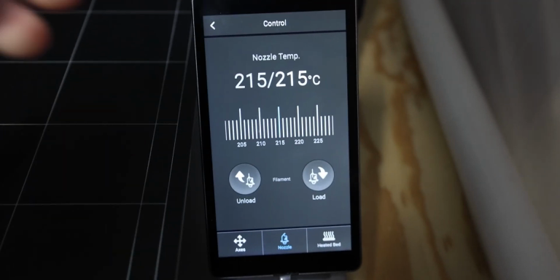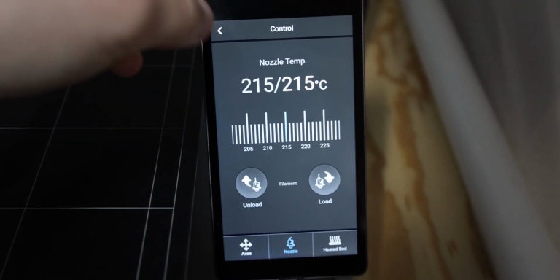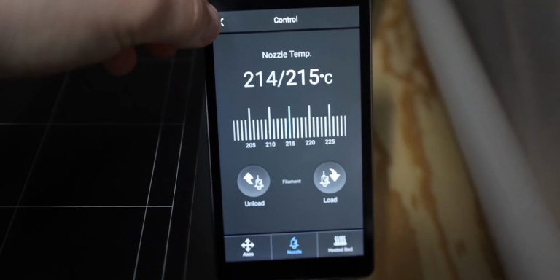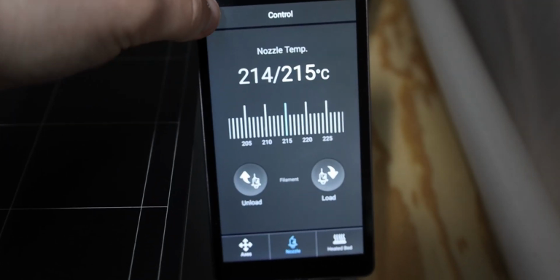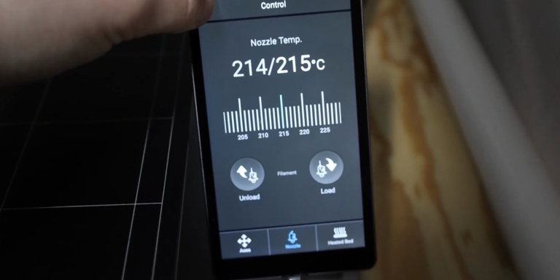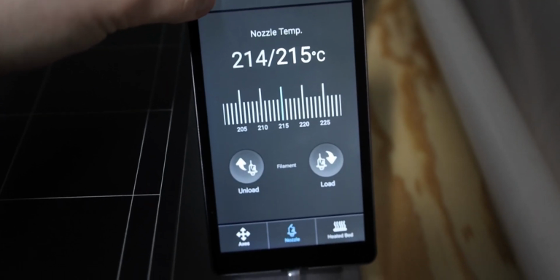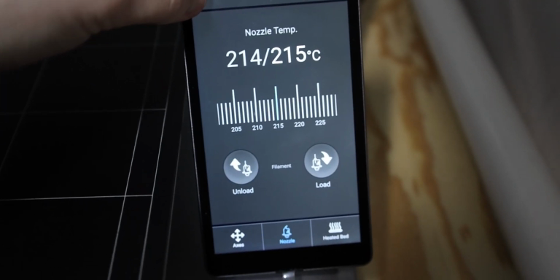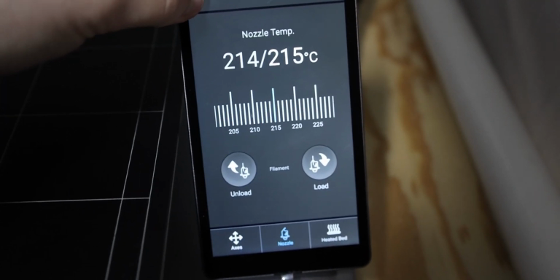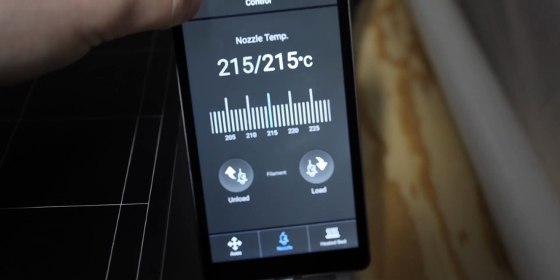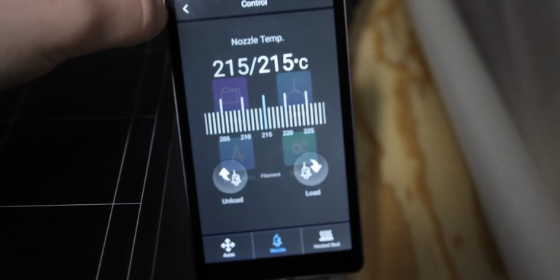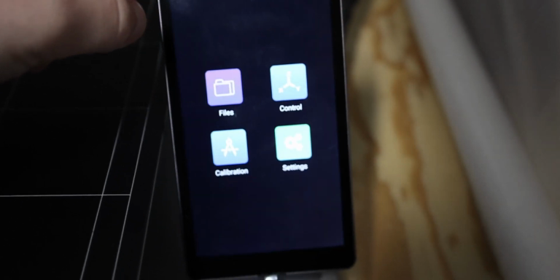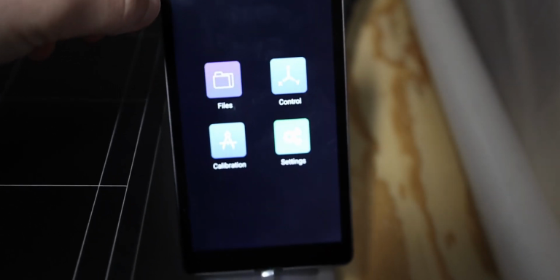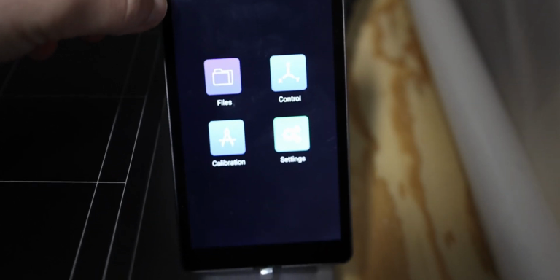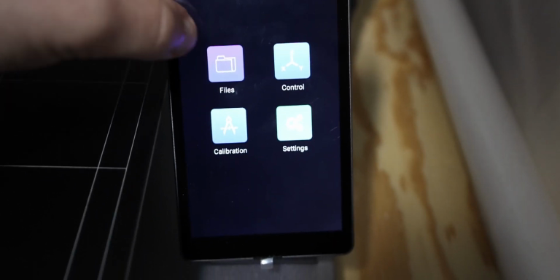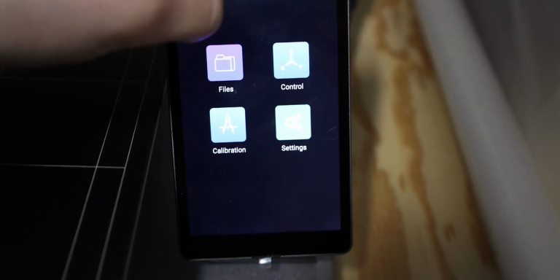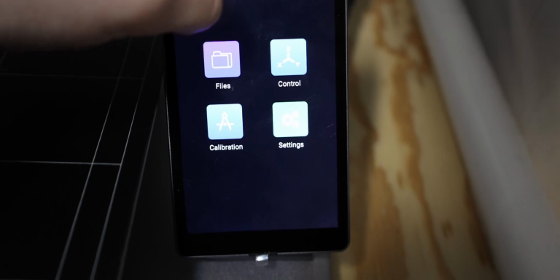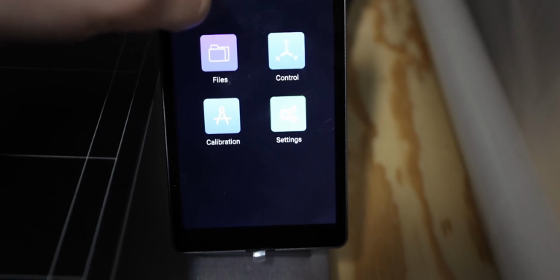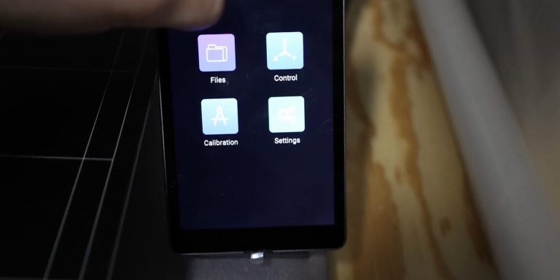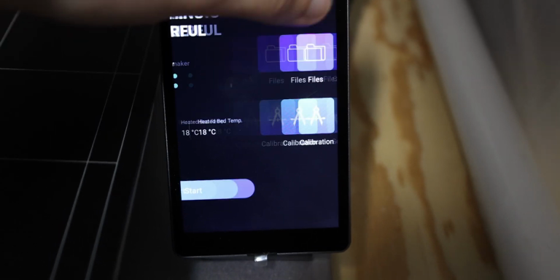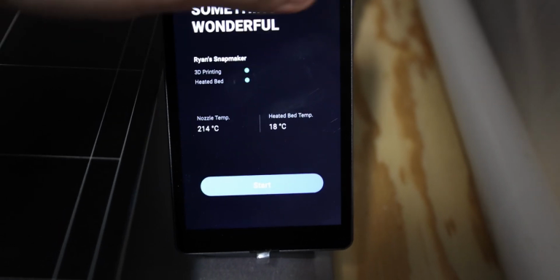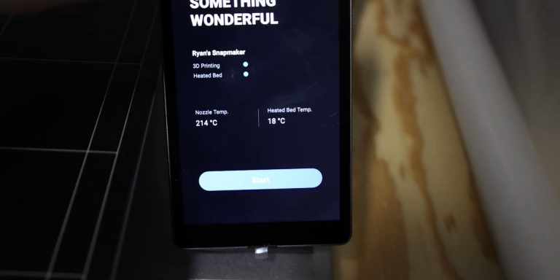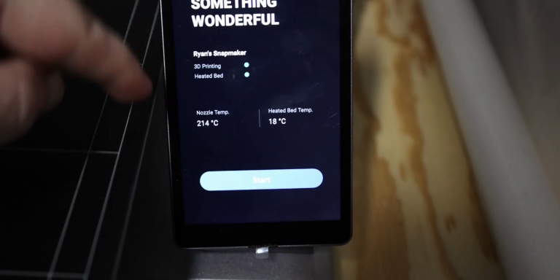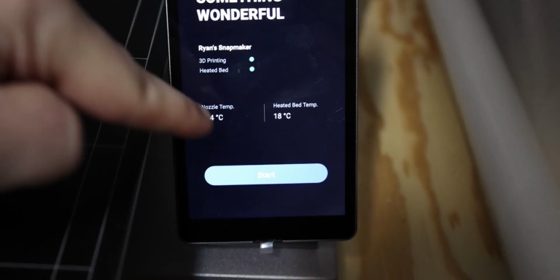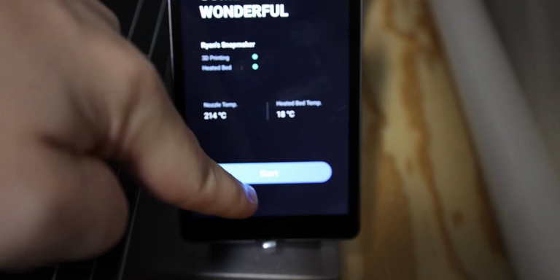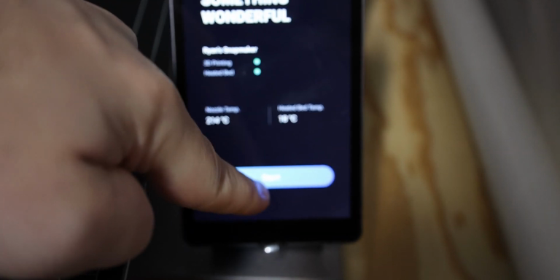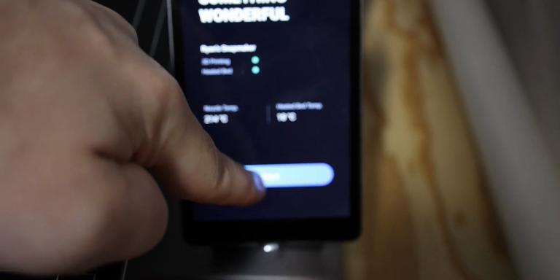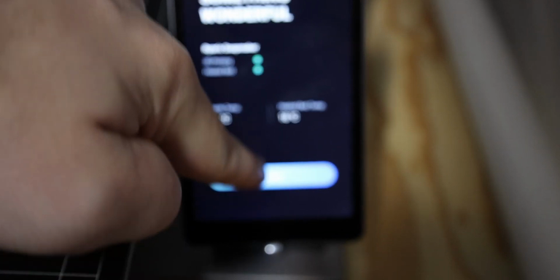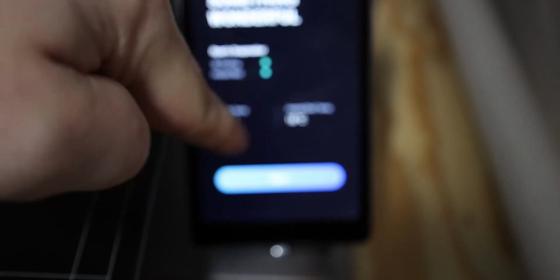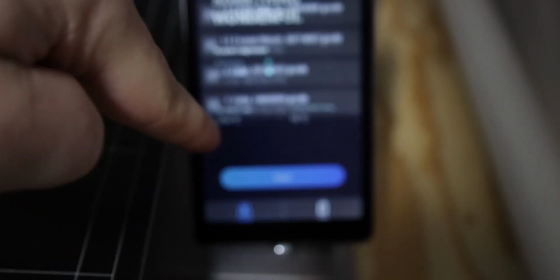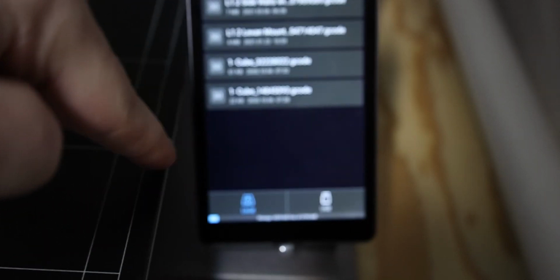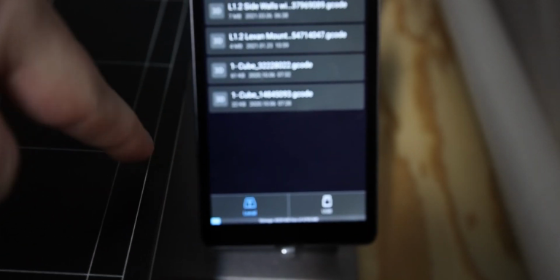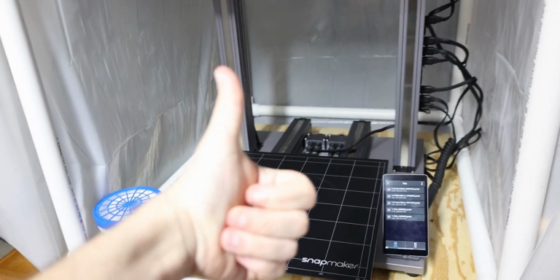We're finally done. You can get out of the control panel, go back to the home screen, hit start, and 3D print whatever your heart desires.